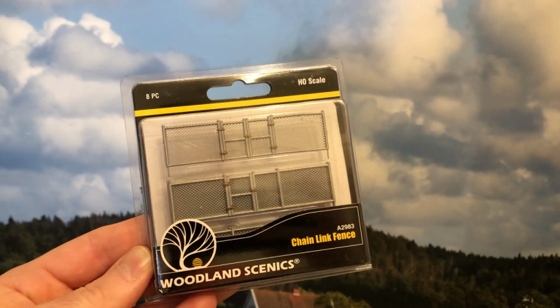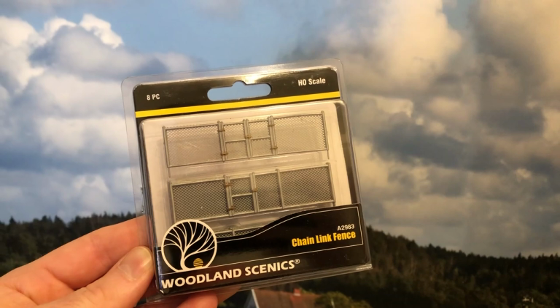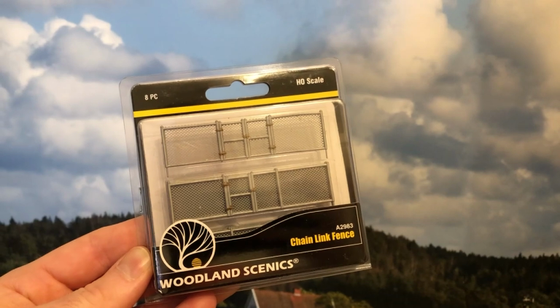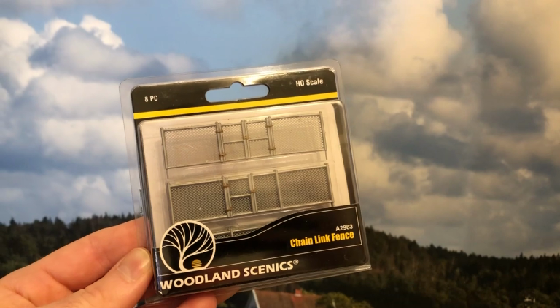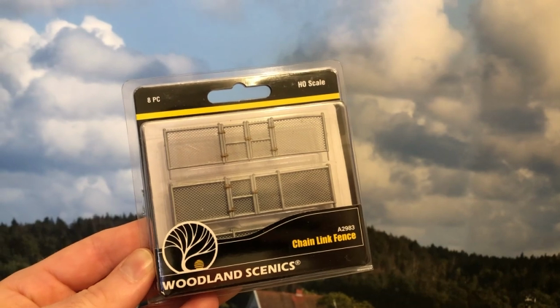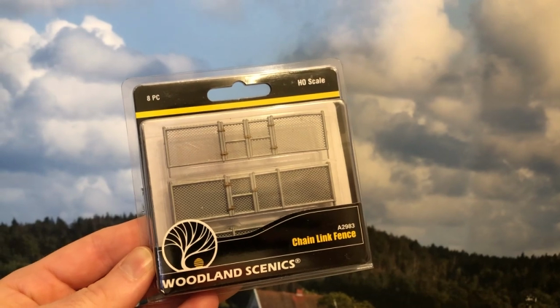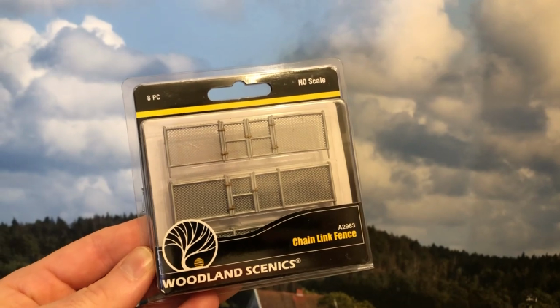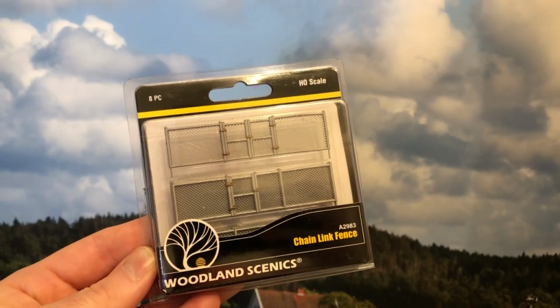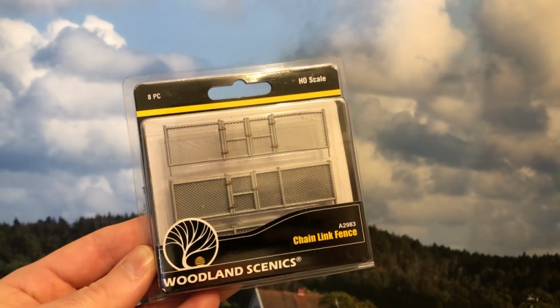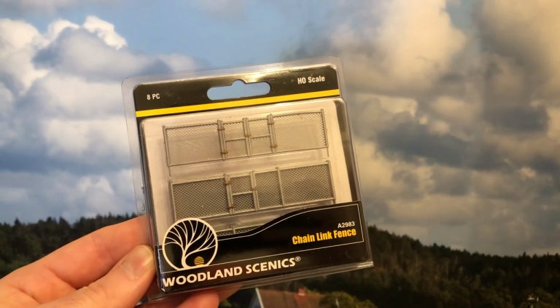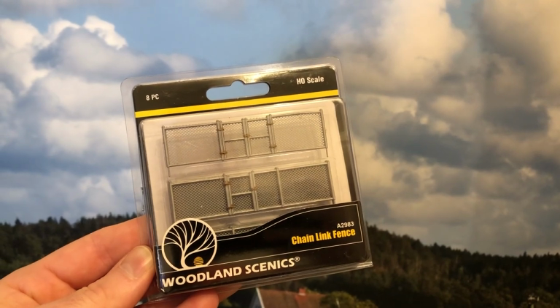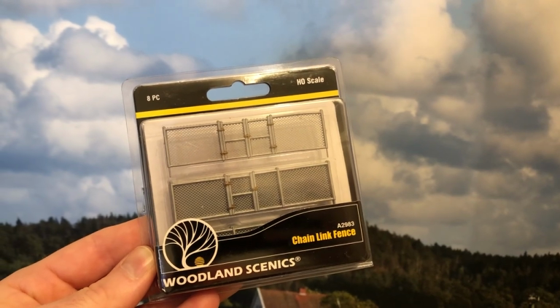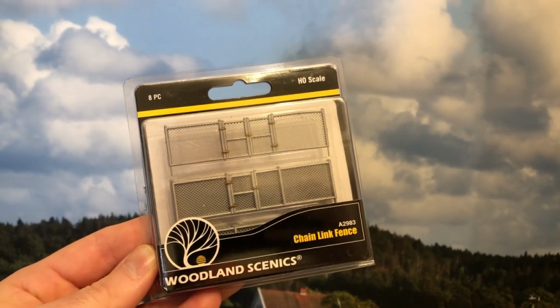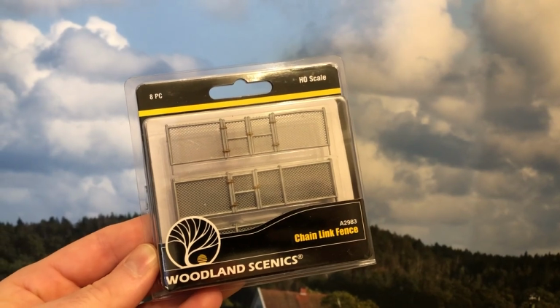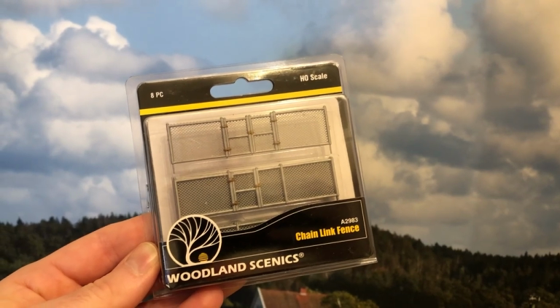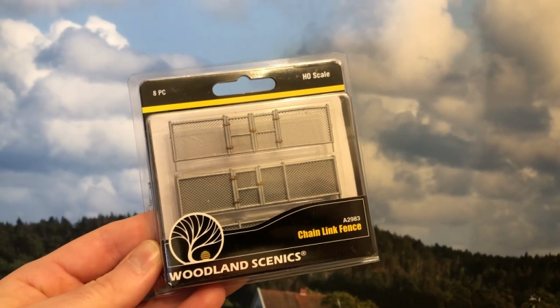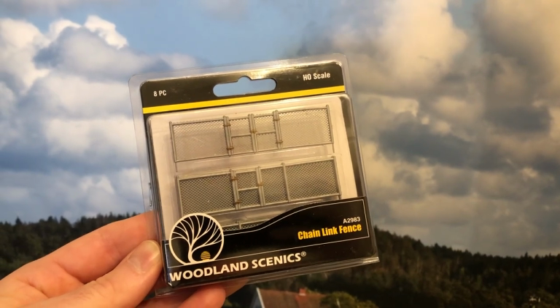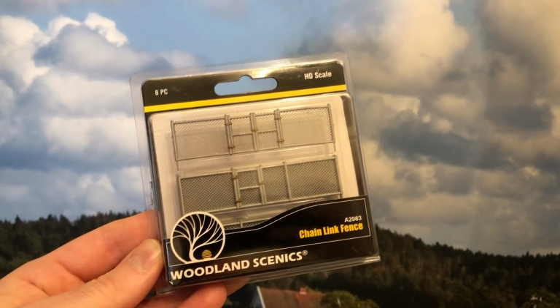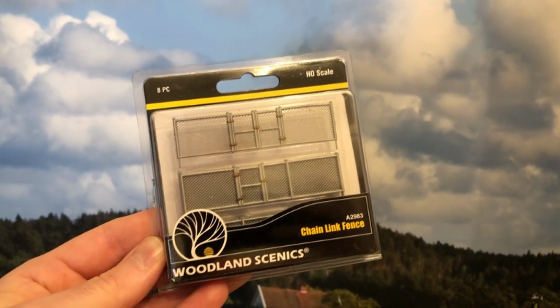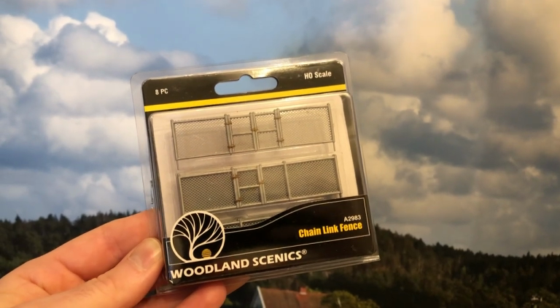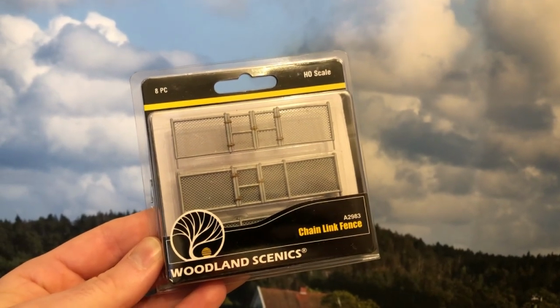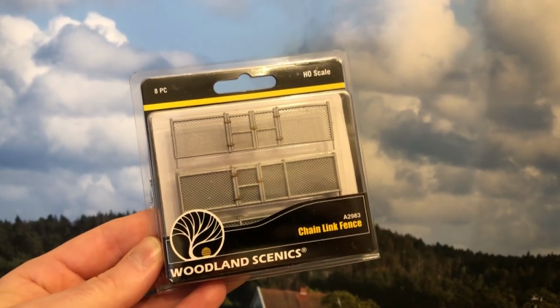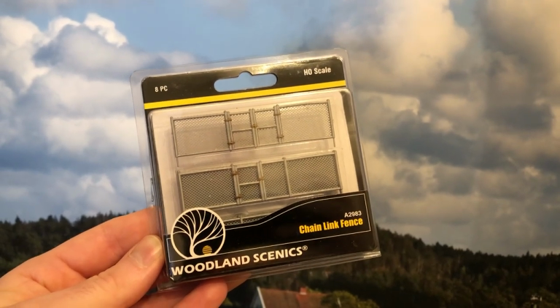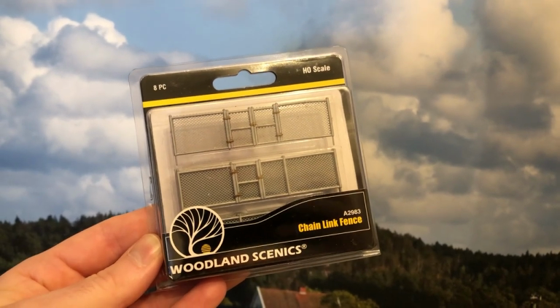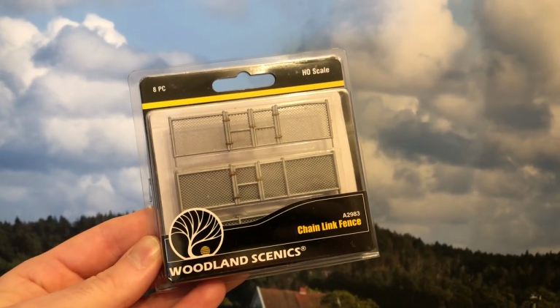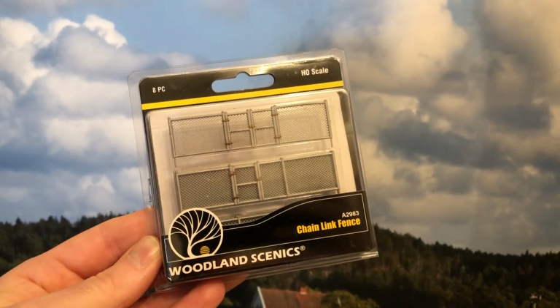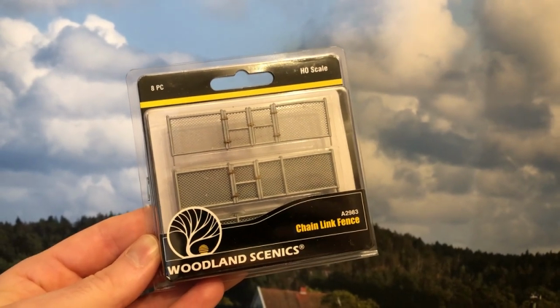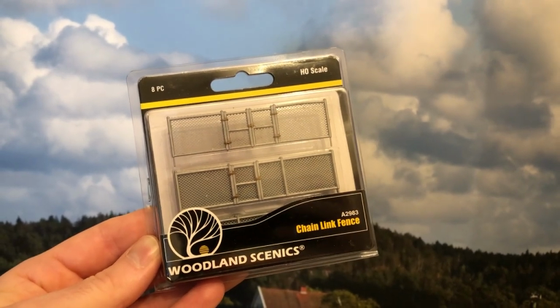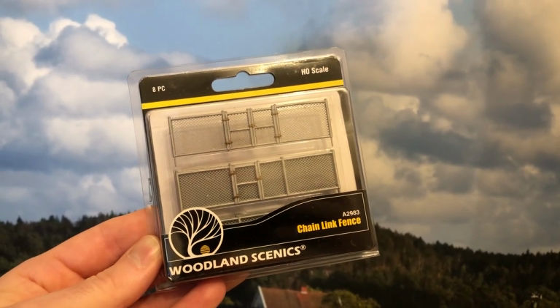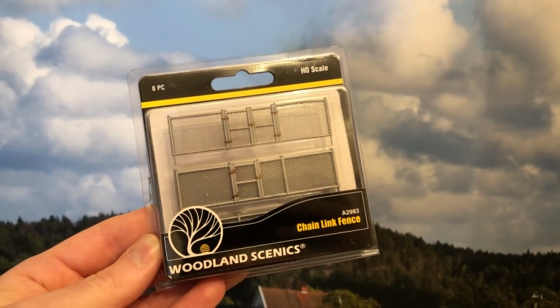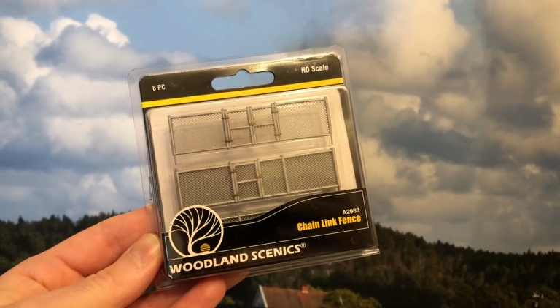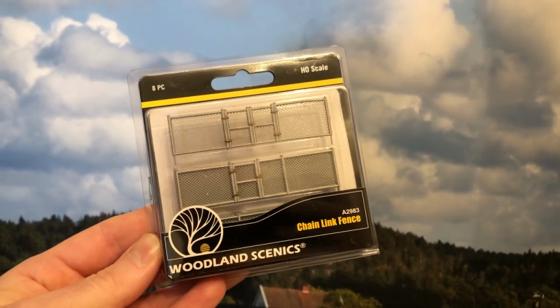Hi everyone, in this 2 minute video I'm going to review this HO scale chain link fence from Woodland Scenics.